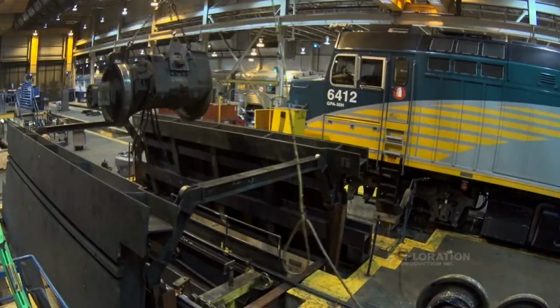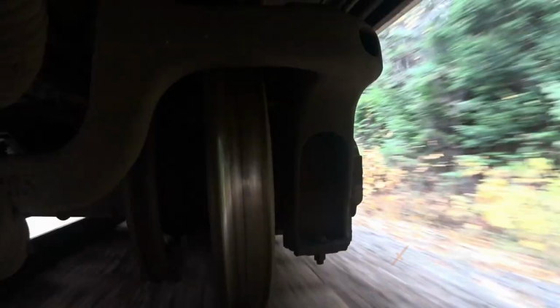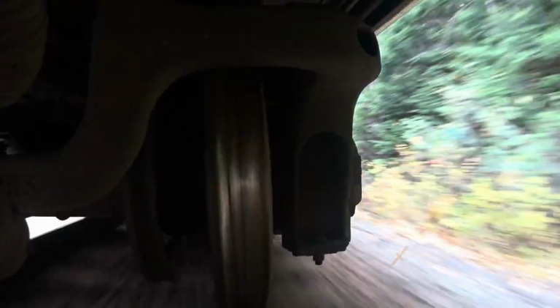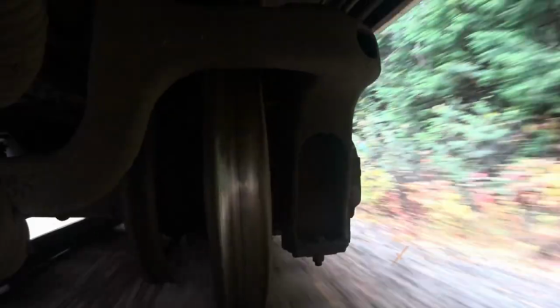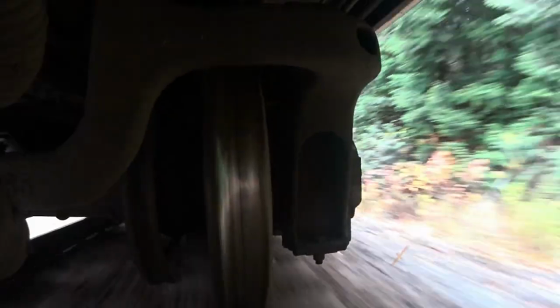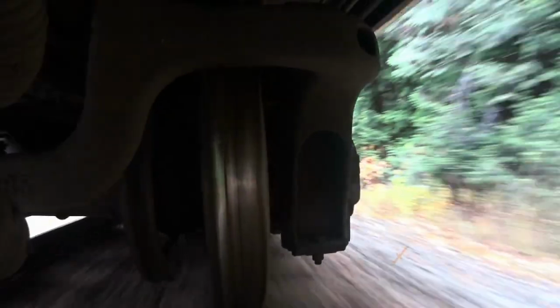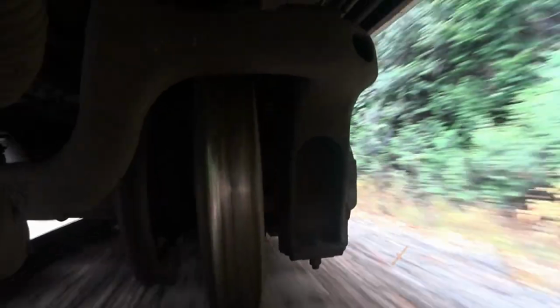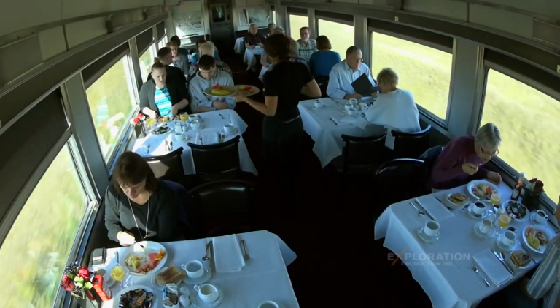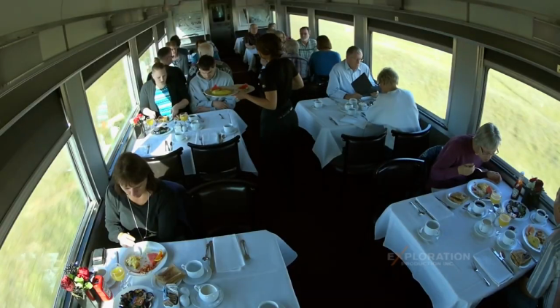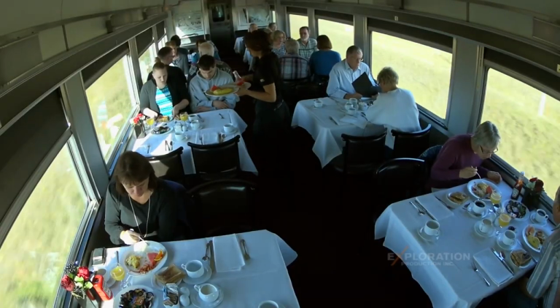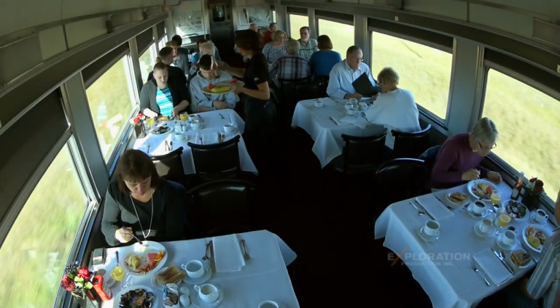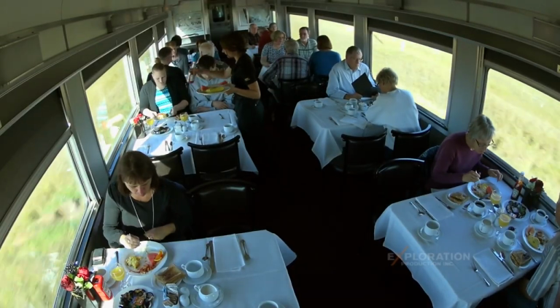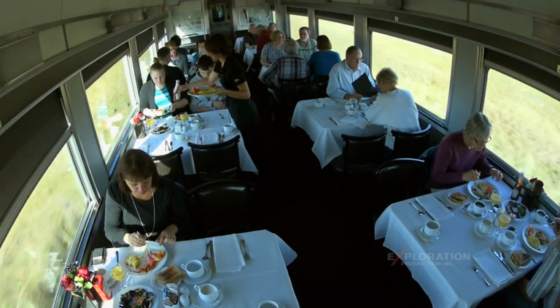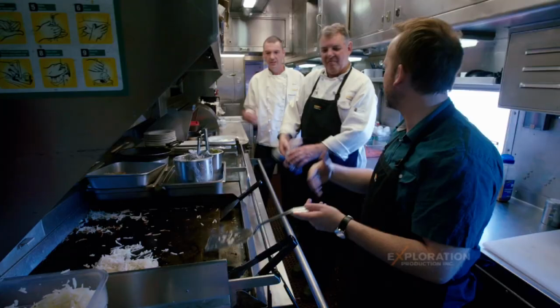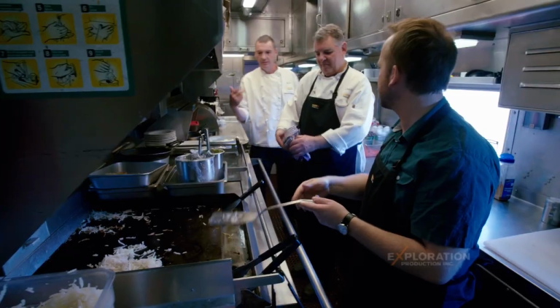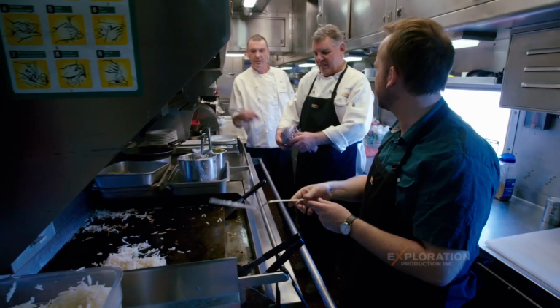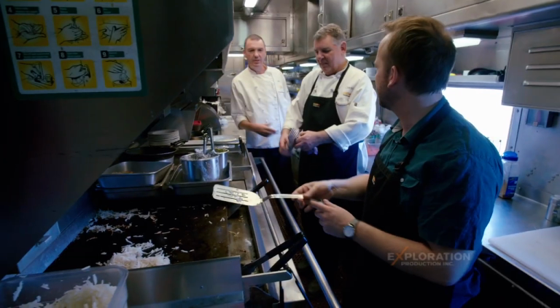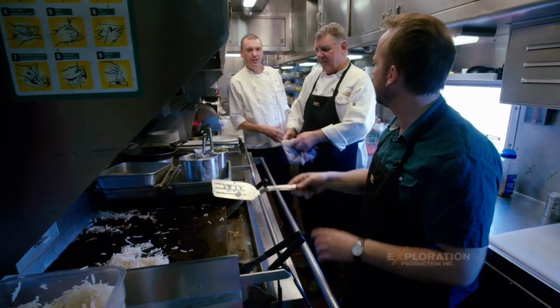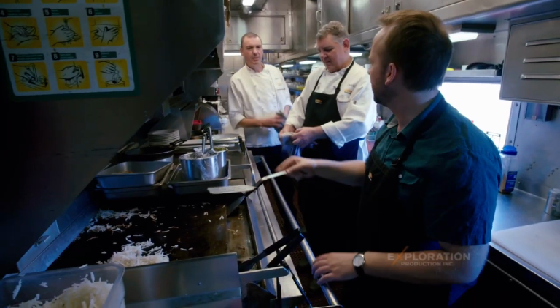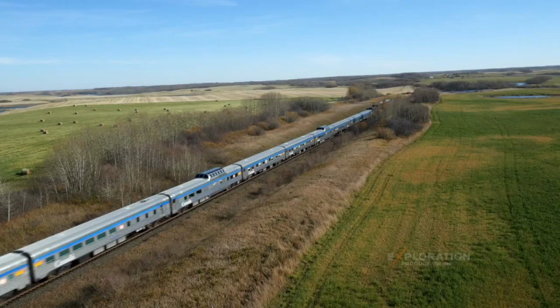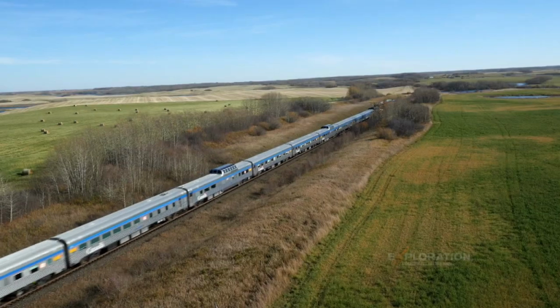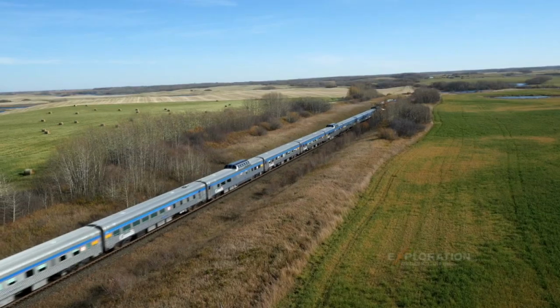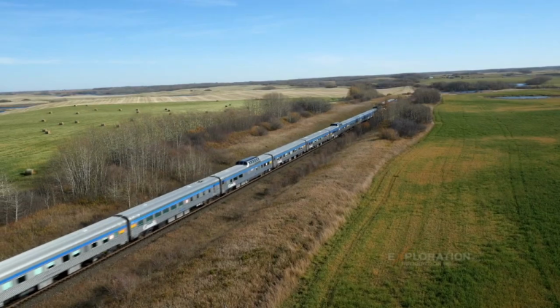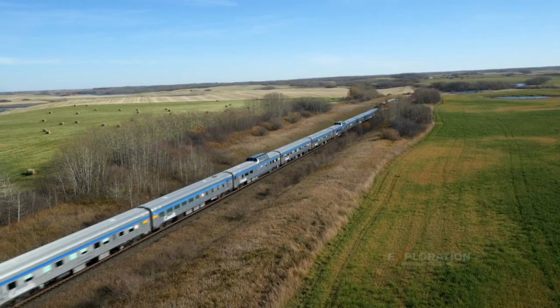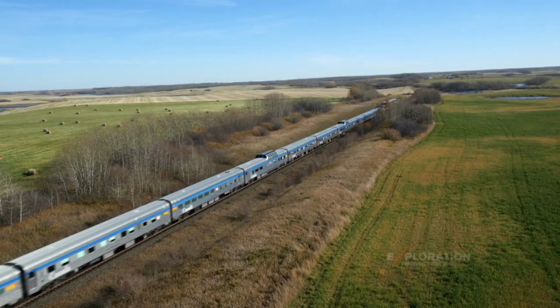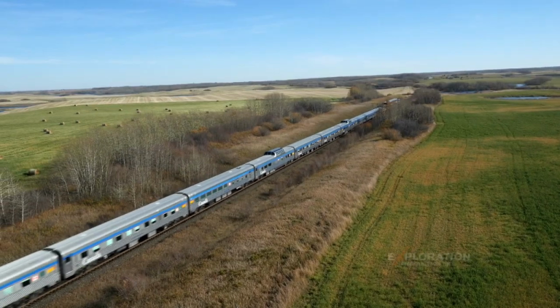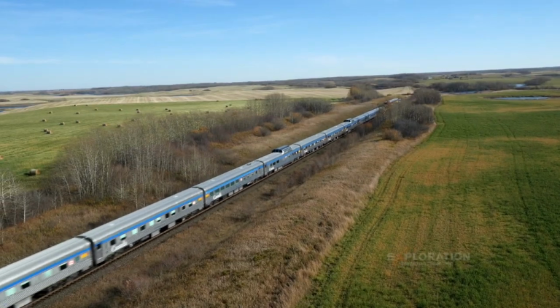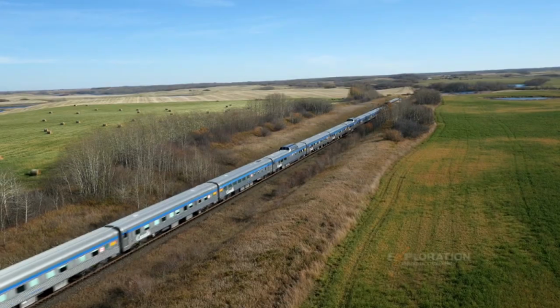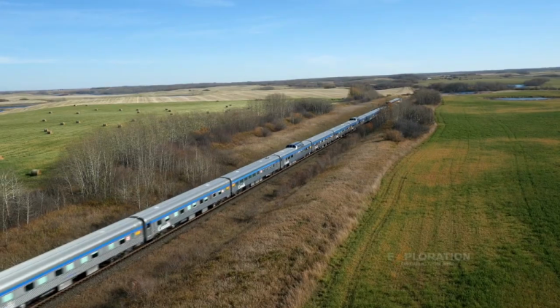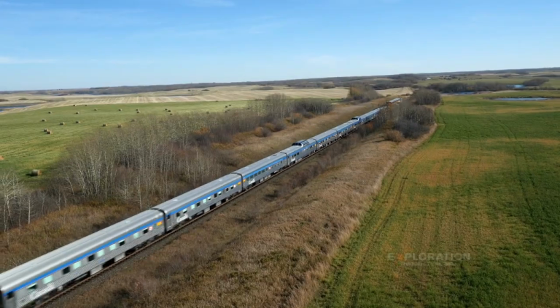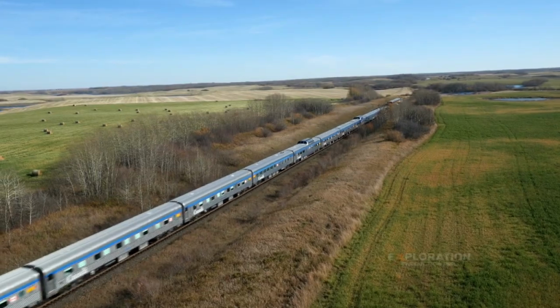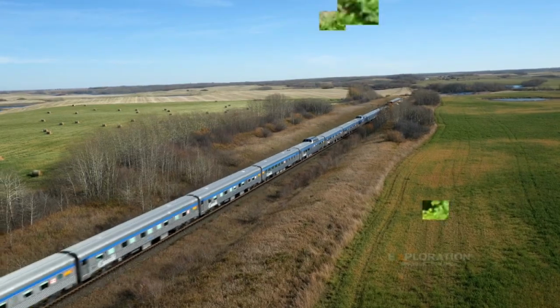Is there a certain part of this journey that's the roughest for you guys? Pretty much this part, because it's a straight line so we can go as fast as we can, right?